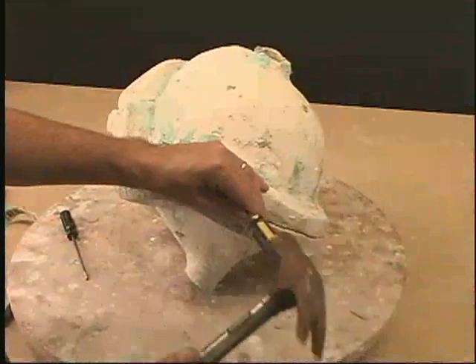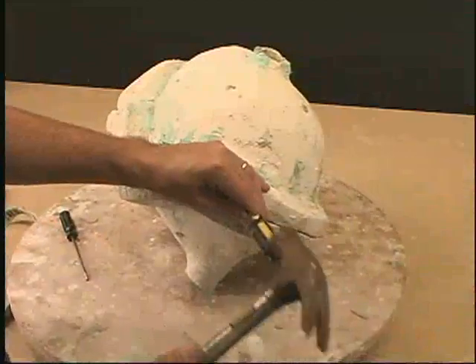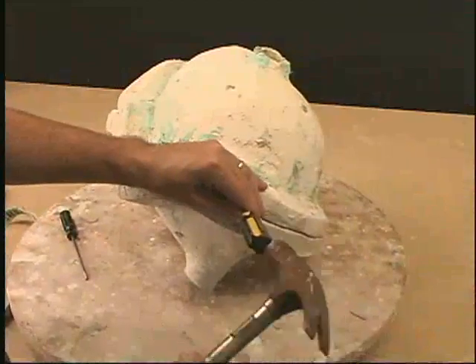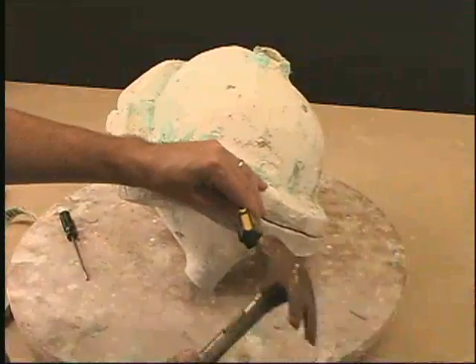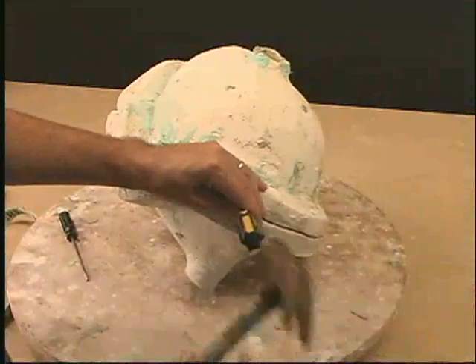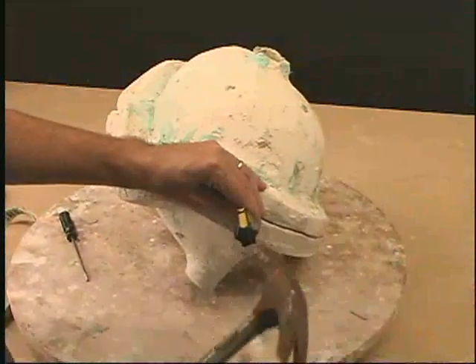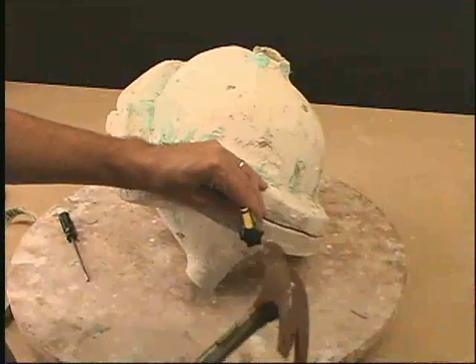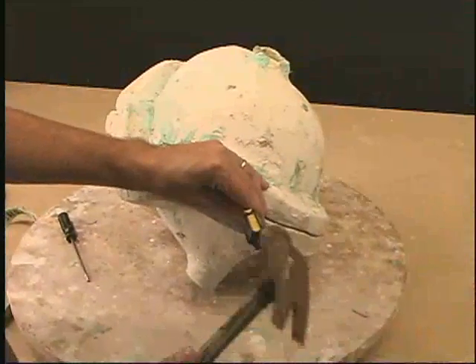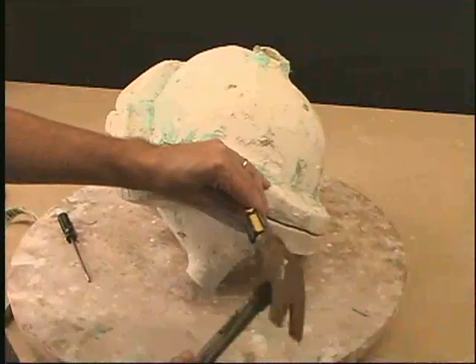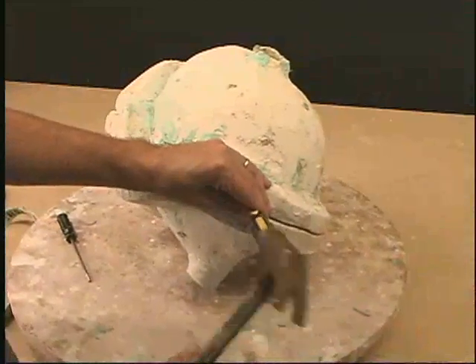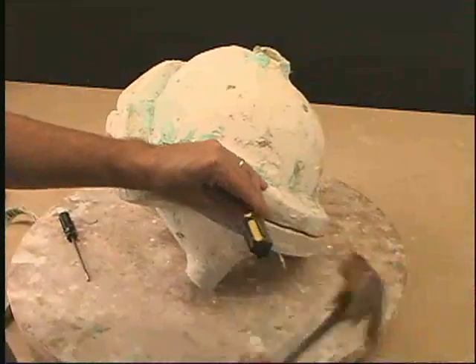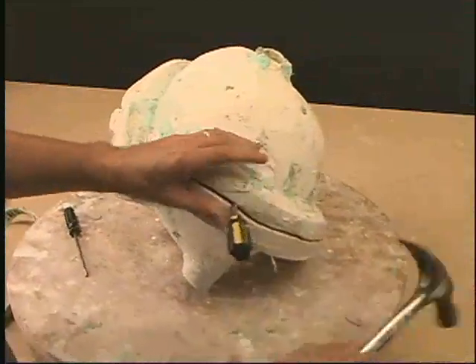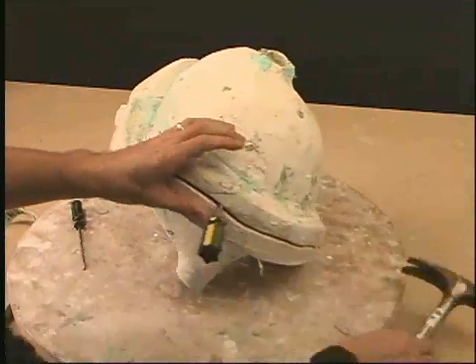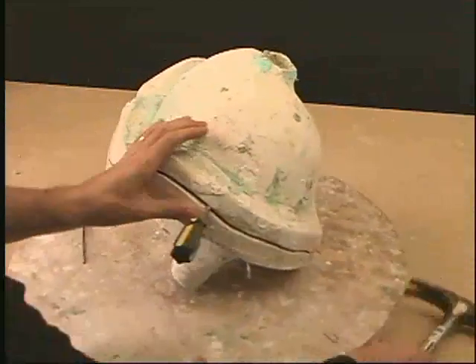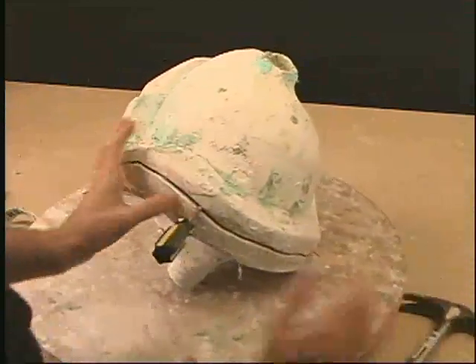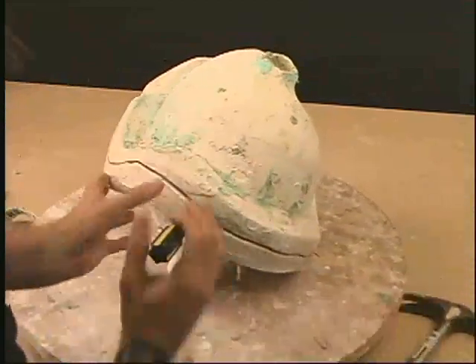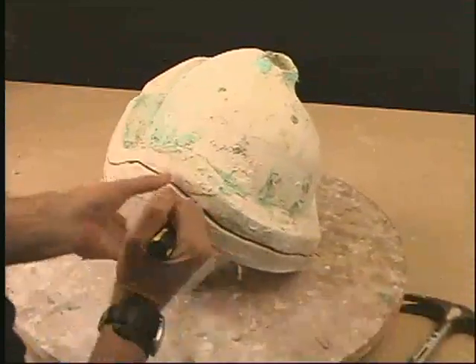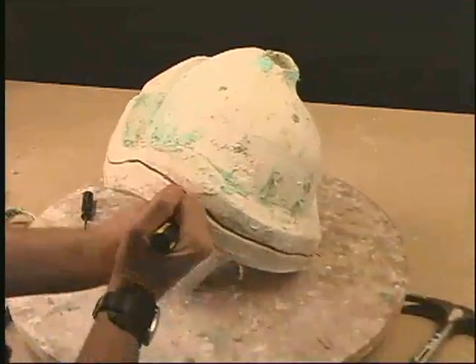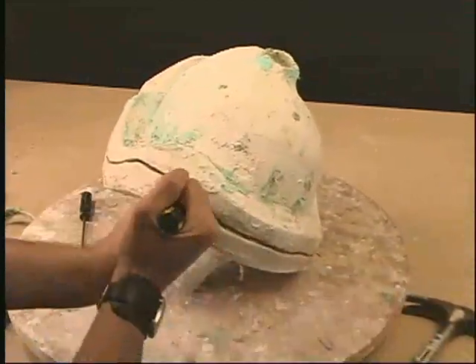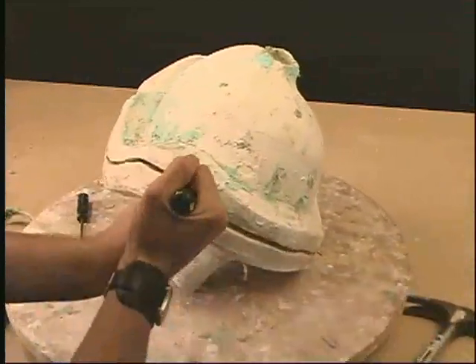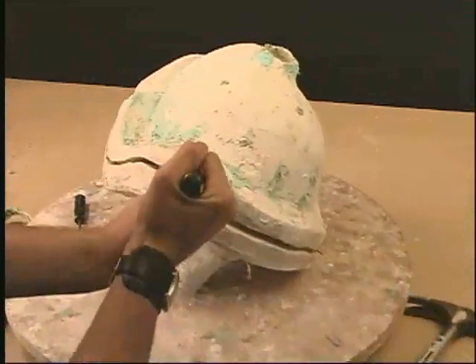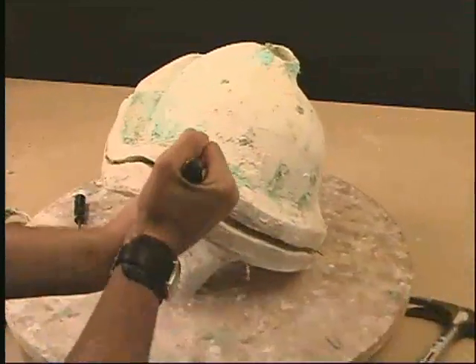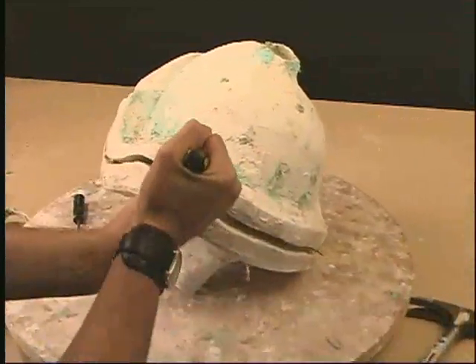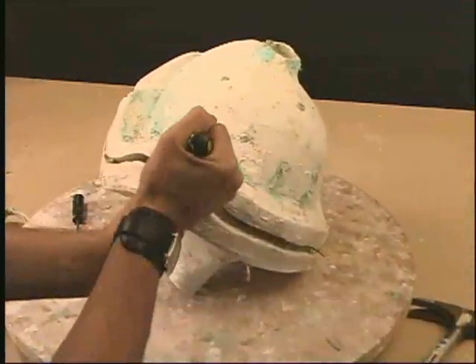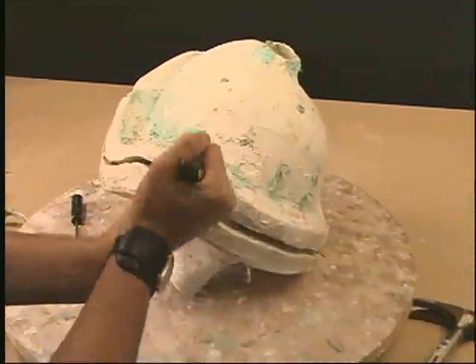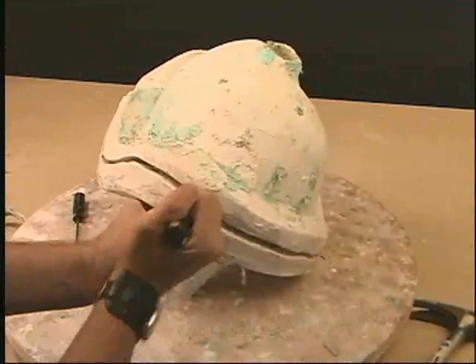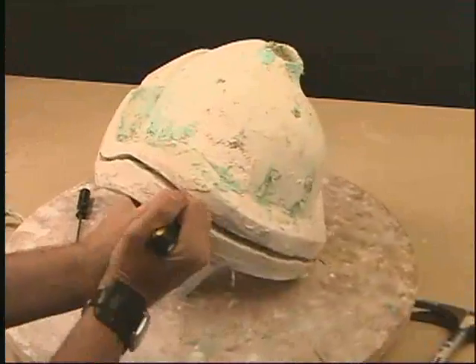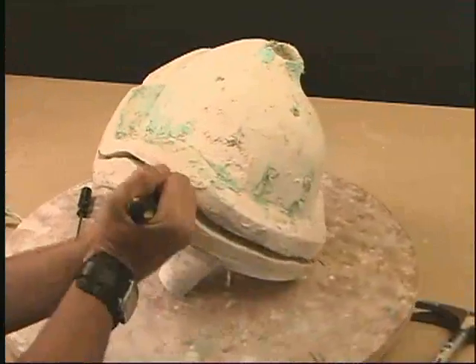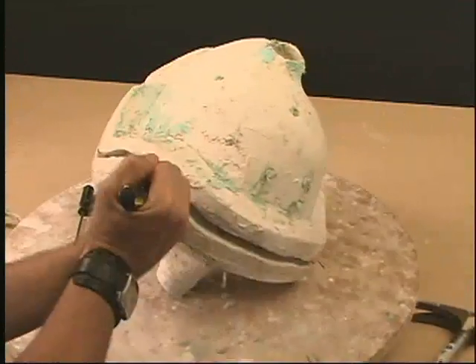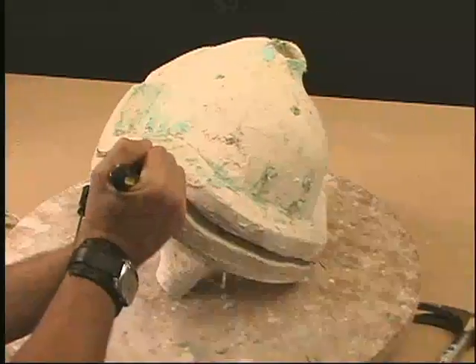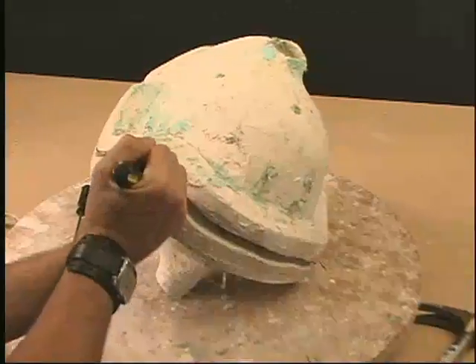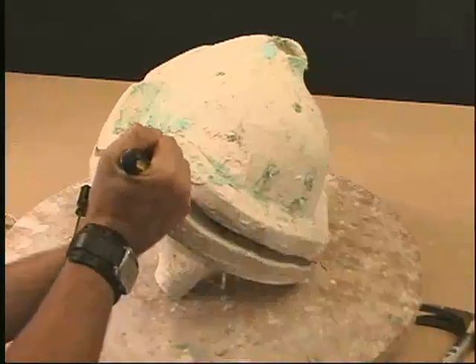Now we're going to demold the head and put this whole thing together, seam it, and make a presentational piece out of it.